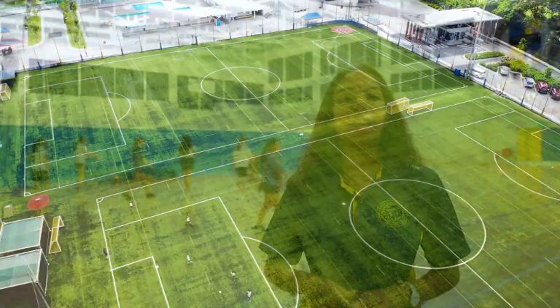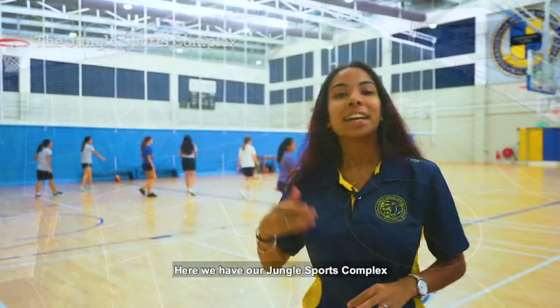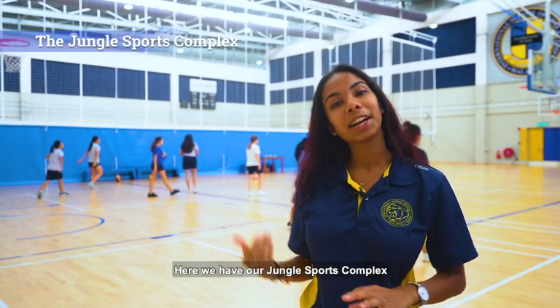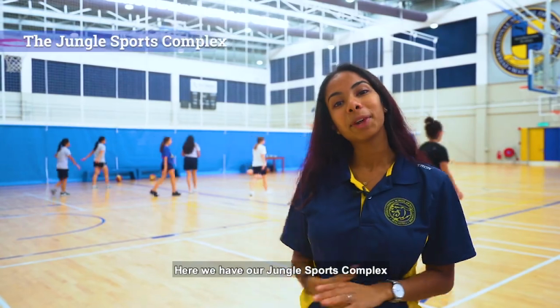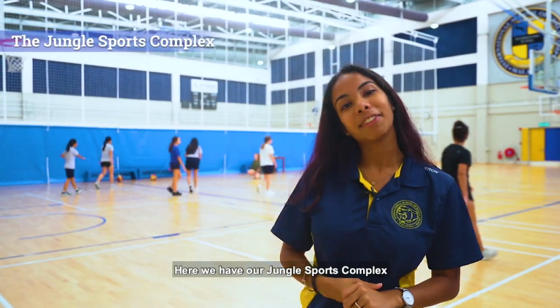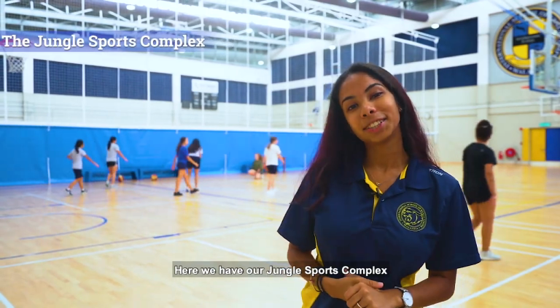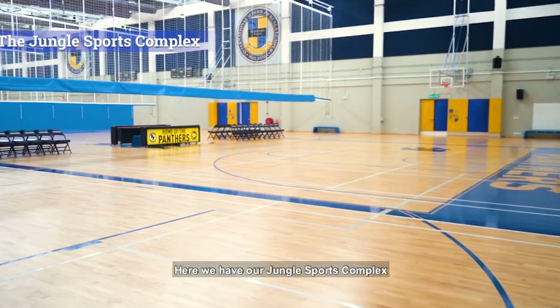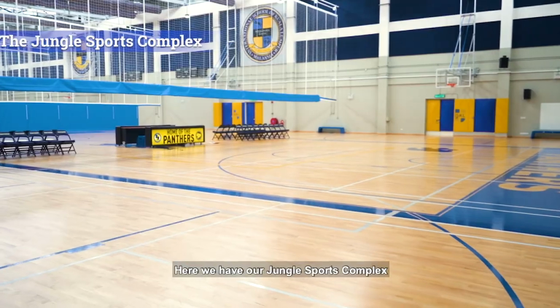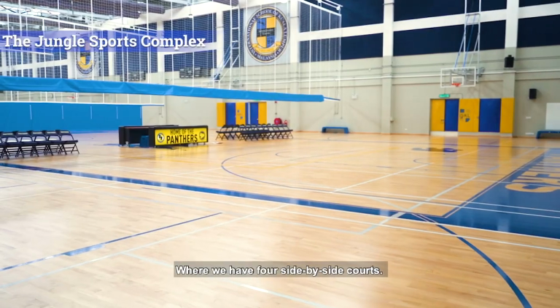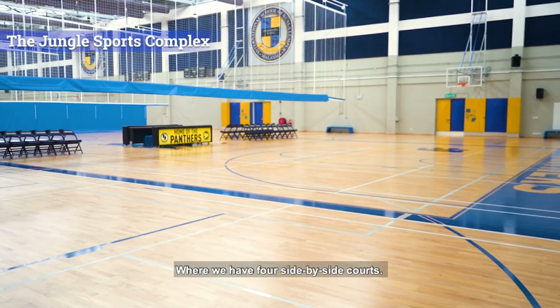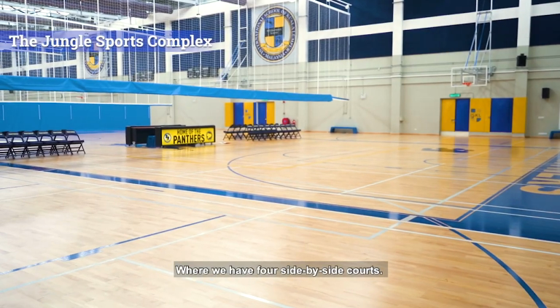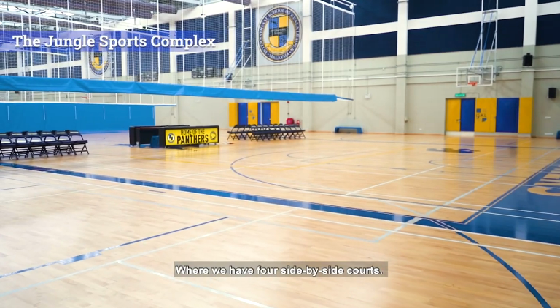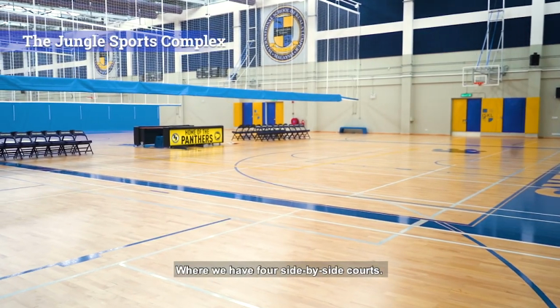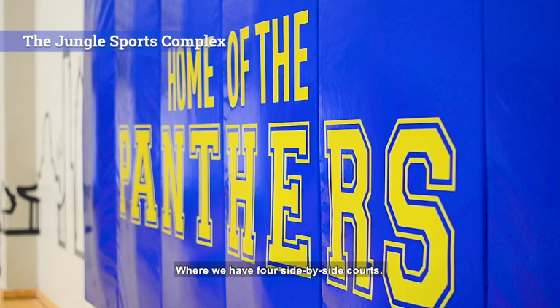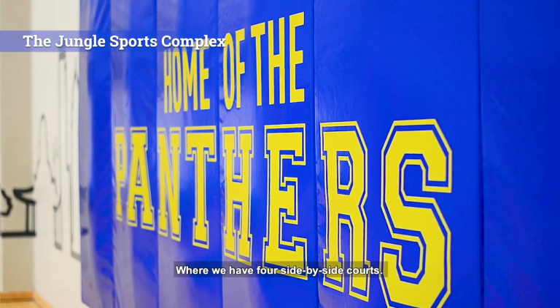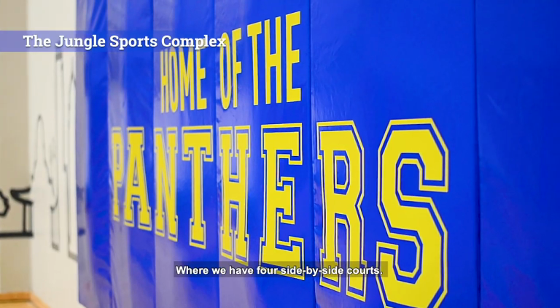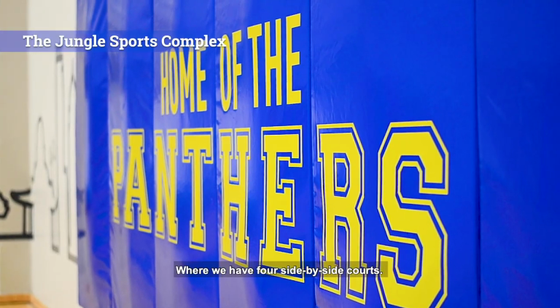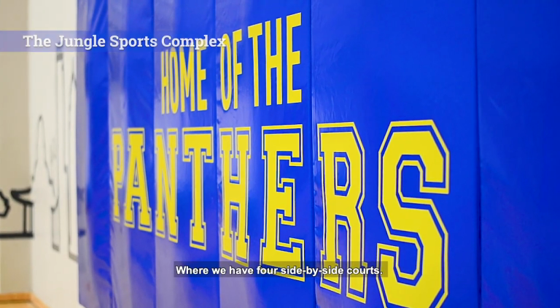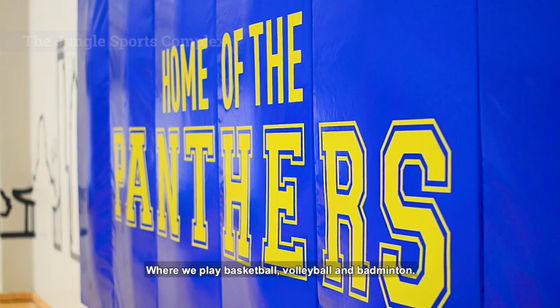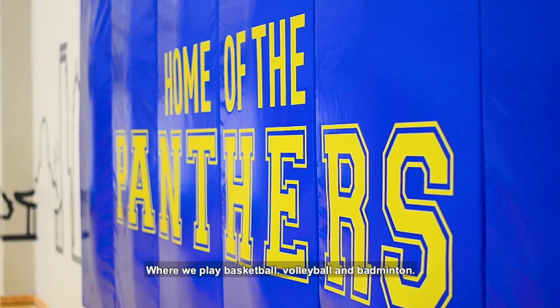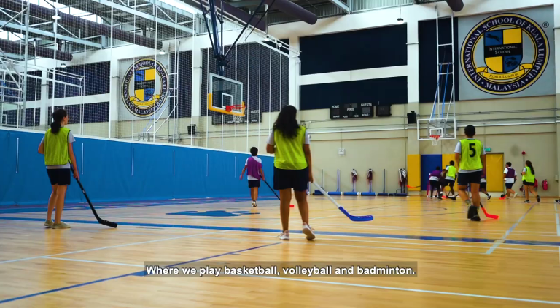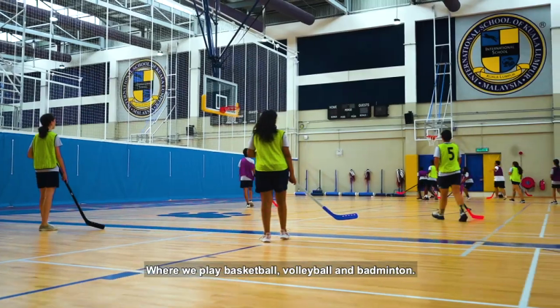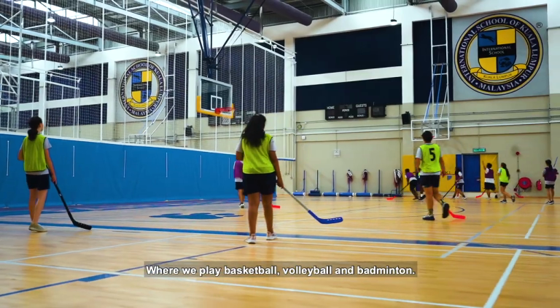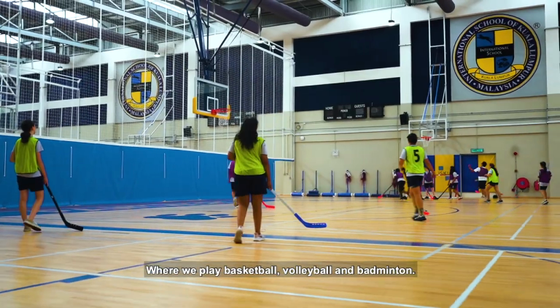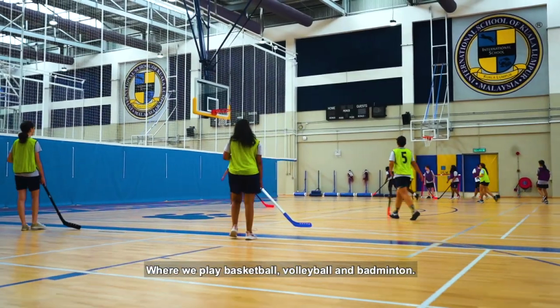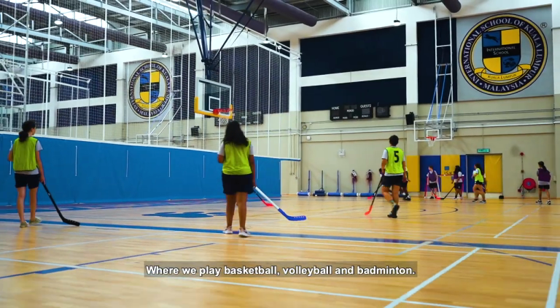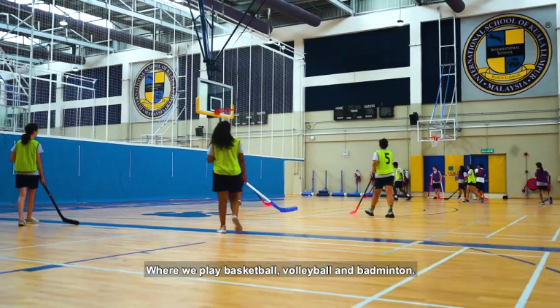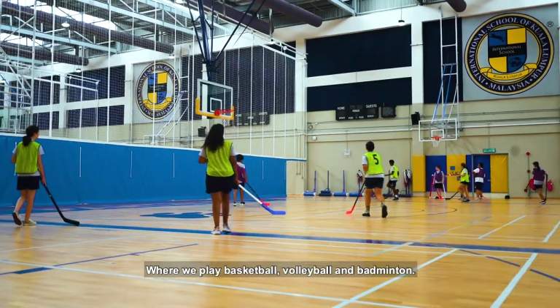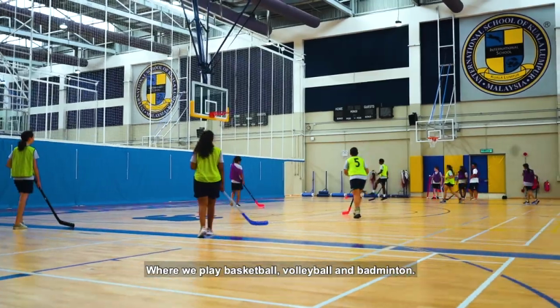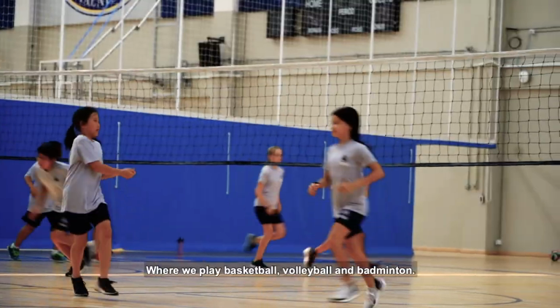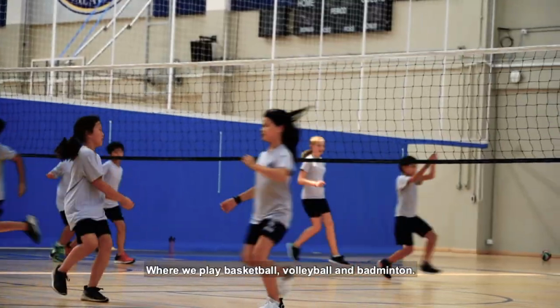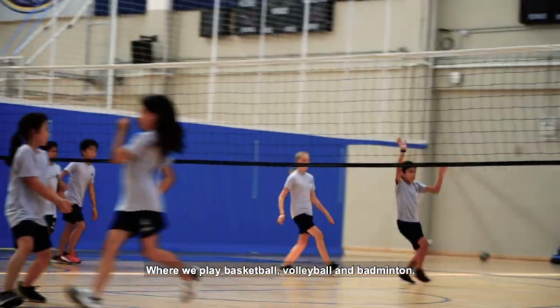Here we have our jungle where we have four side by side courts where we play basketball, volleyball and badminton.